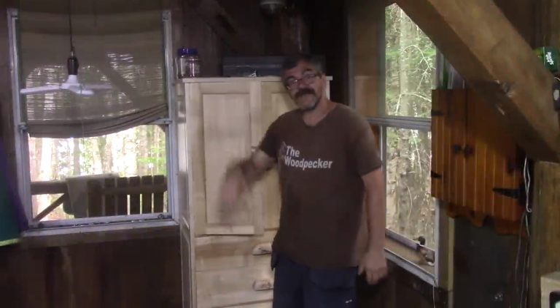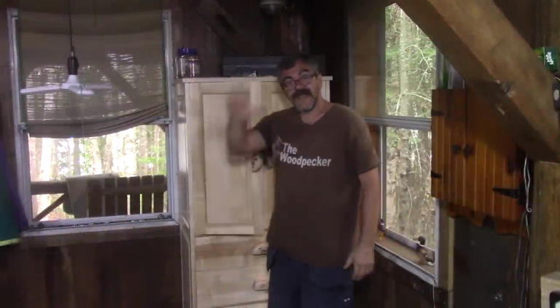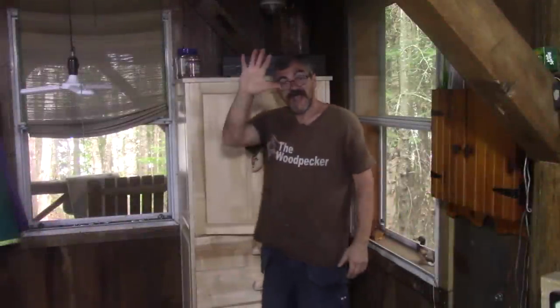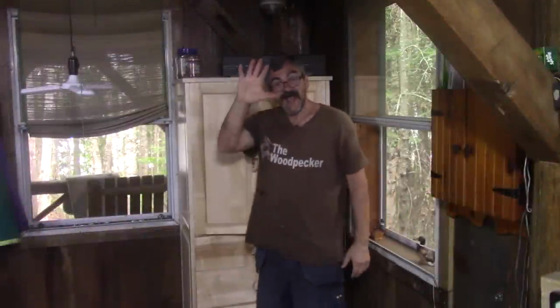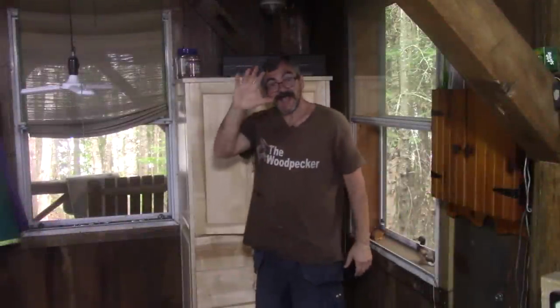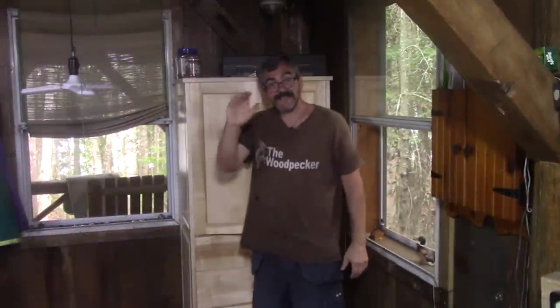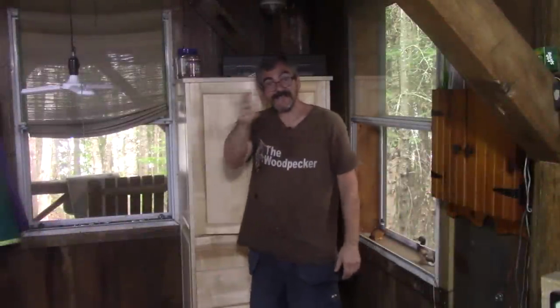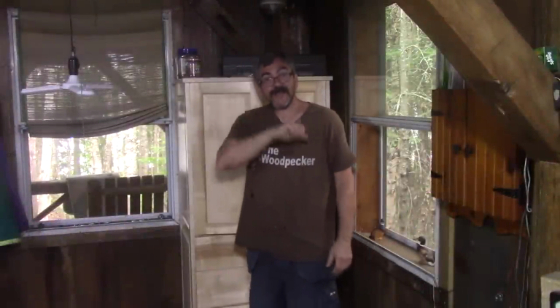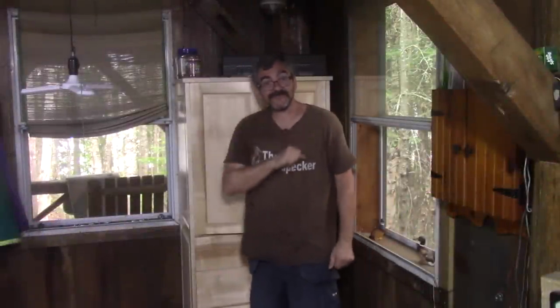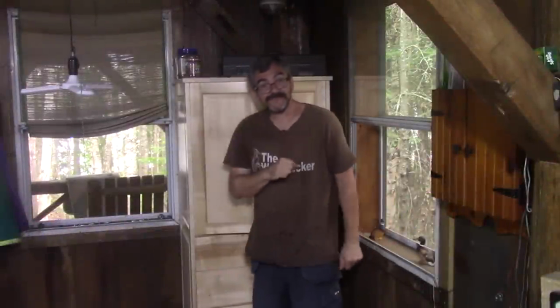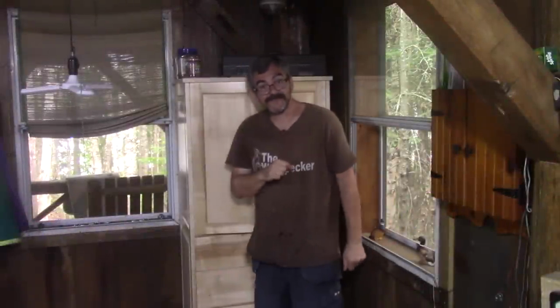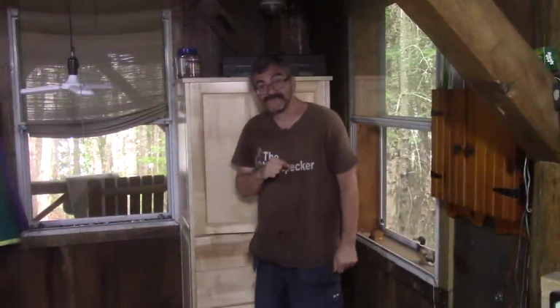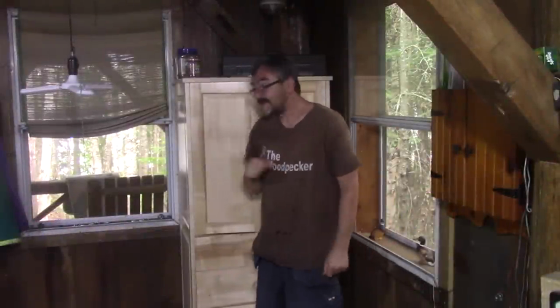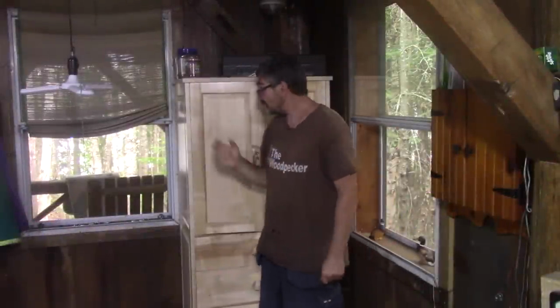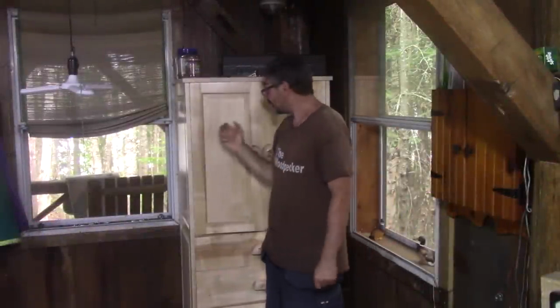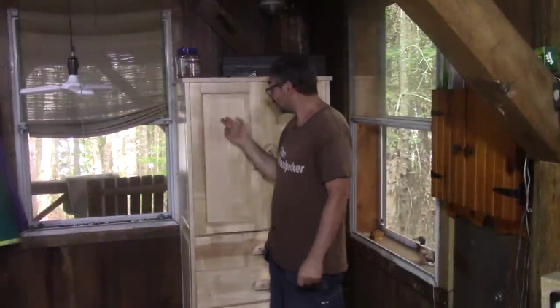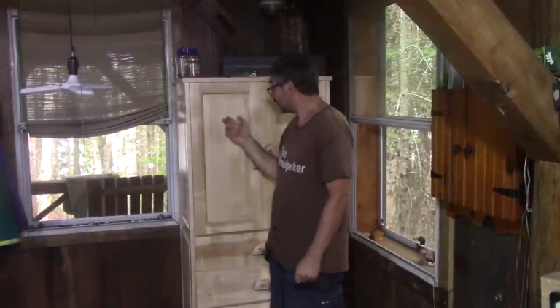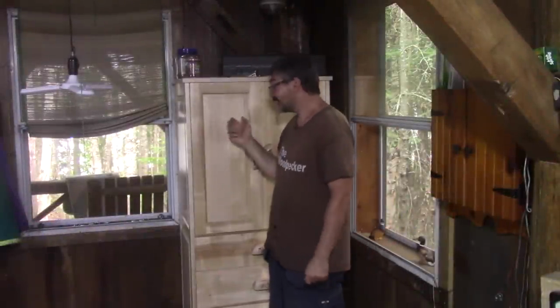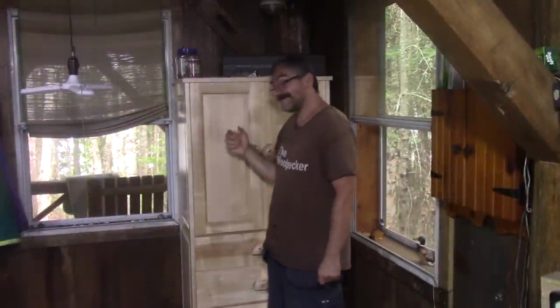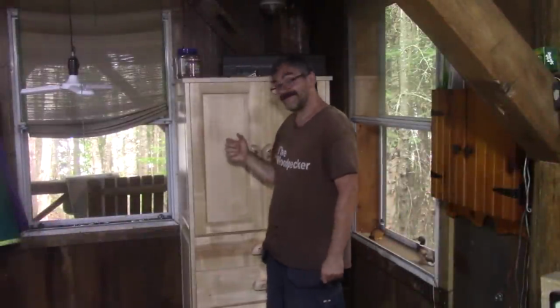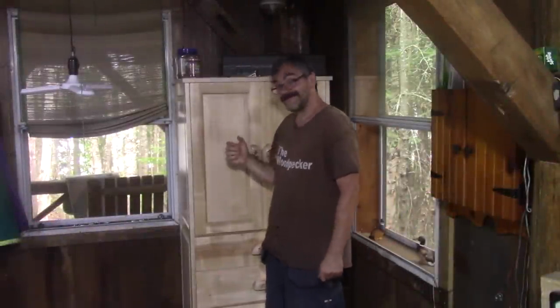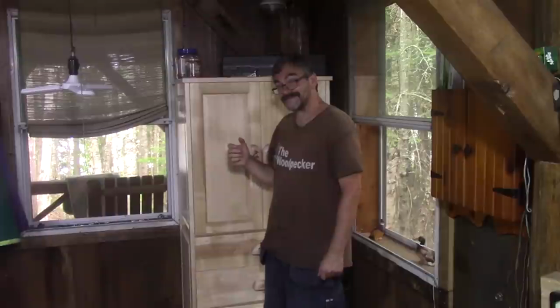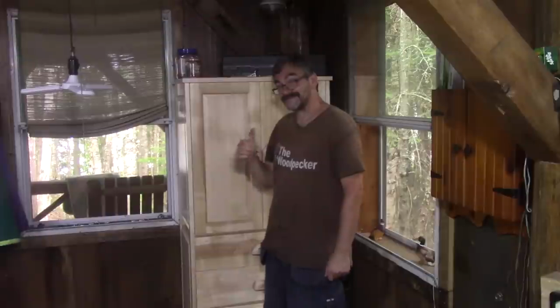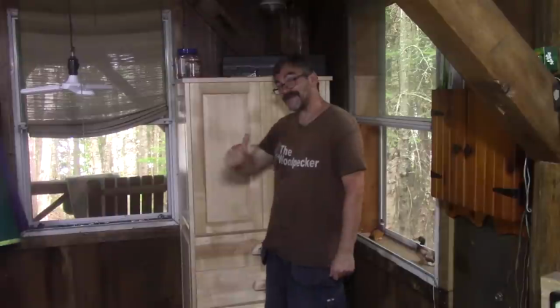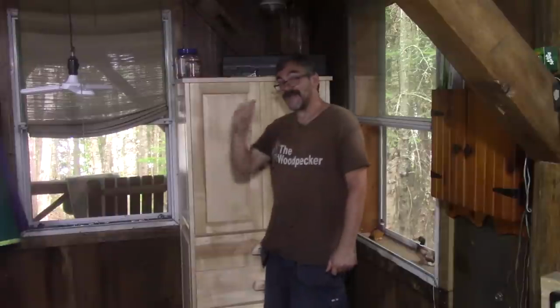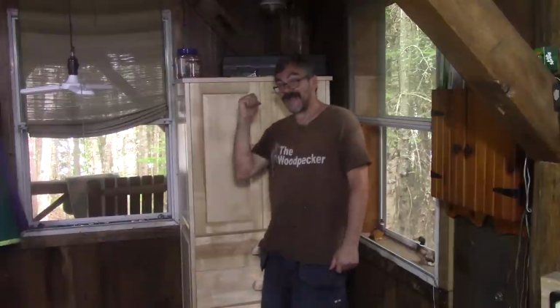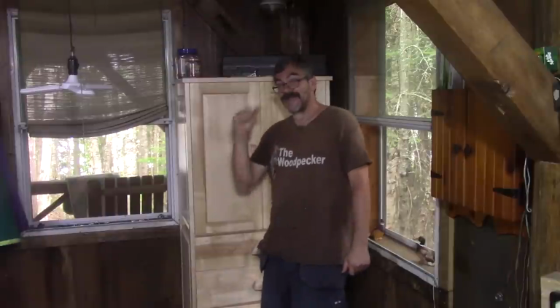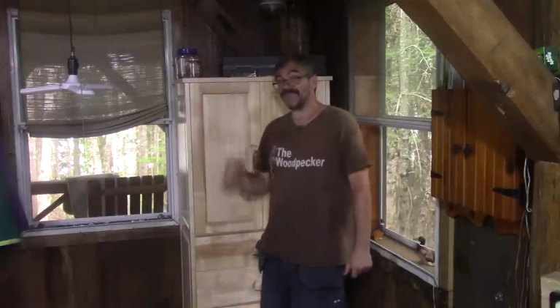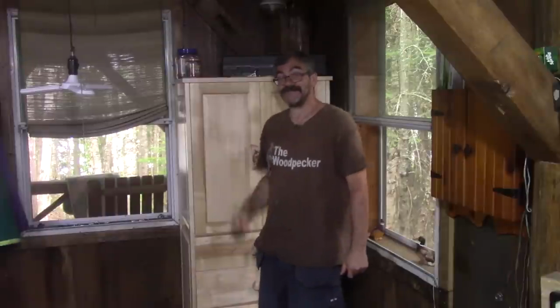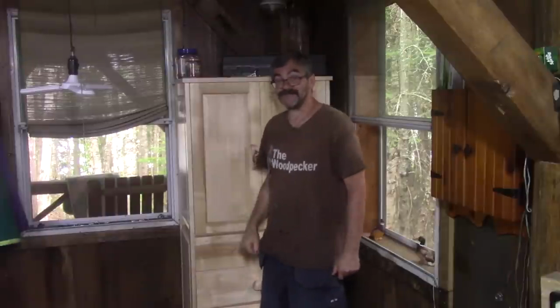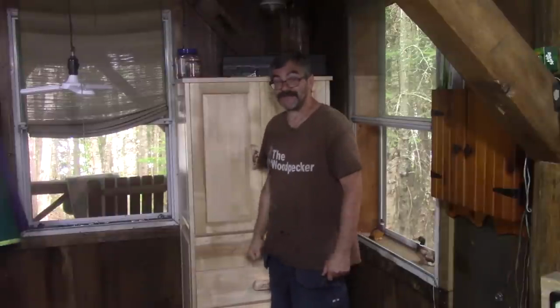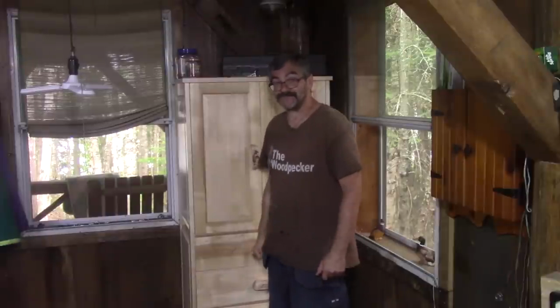Hi! On the woodpecker today? Yes, I finished the pantry.